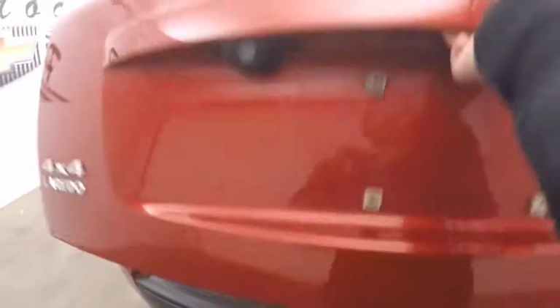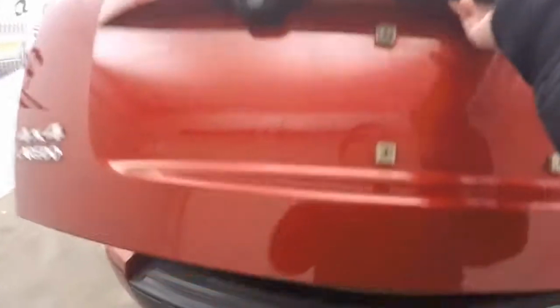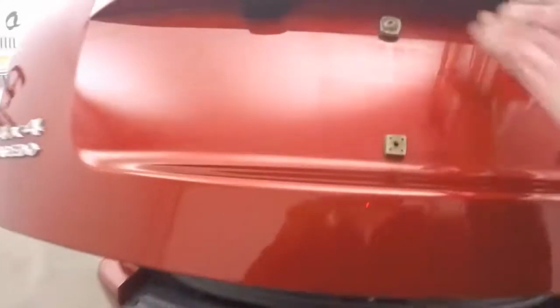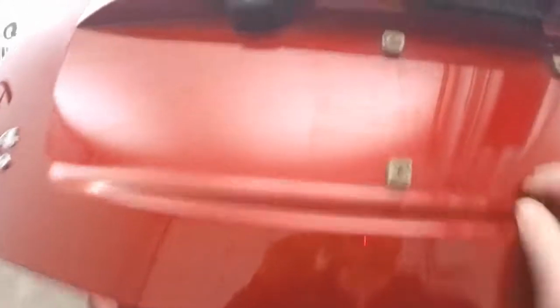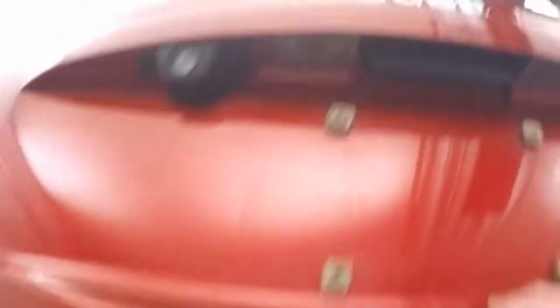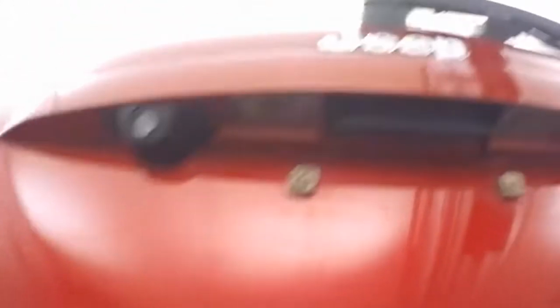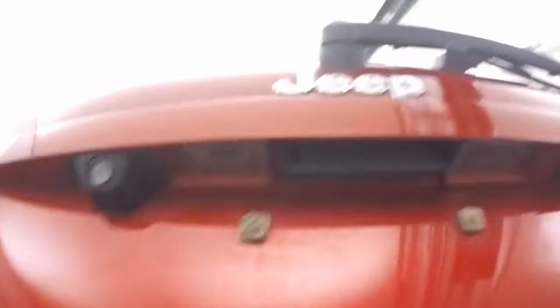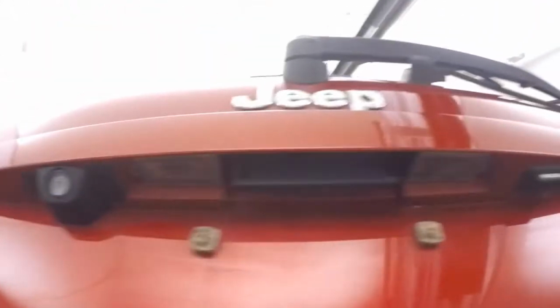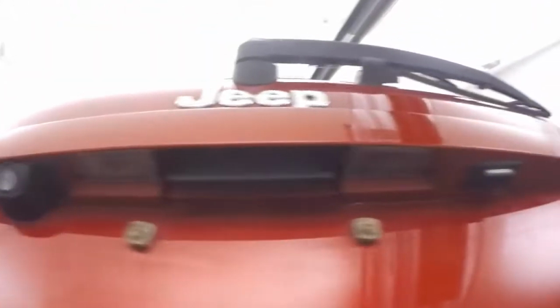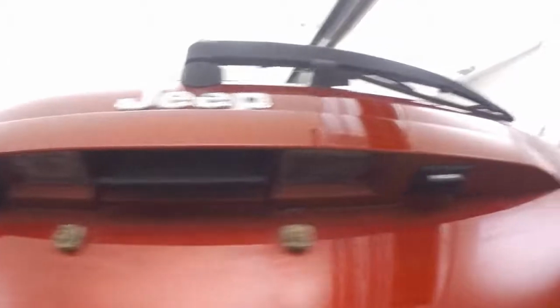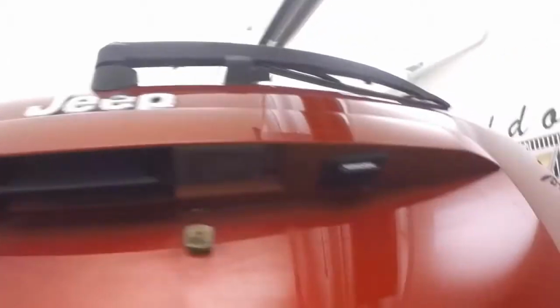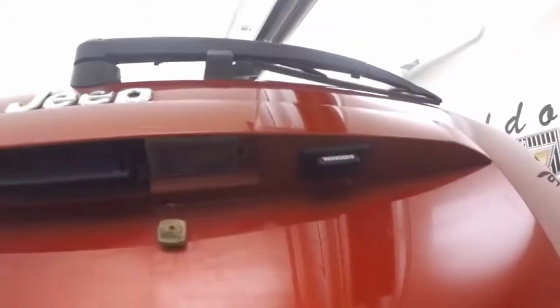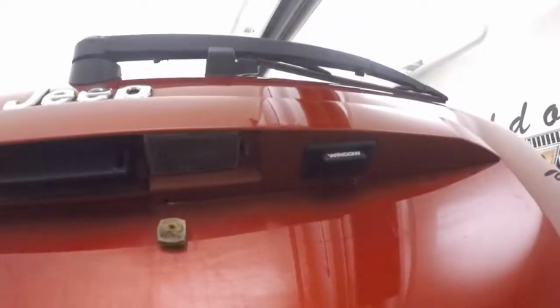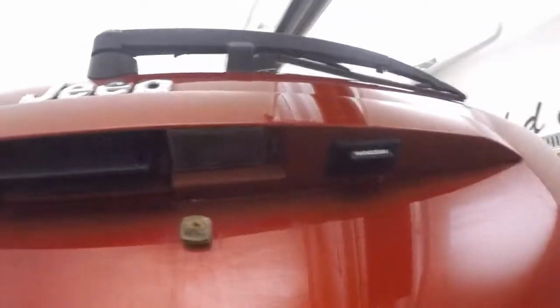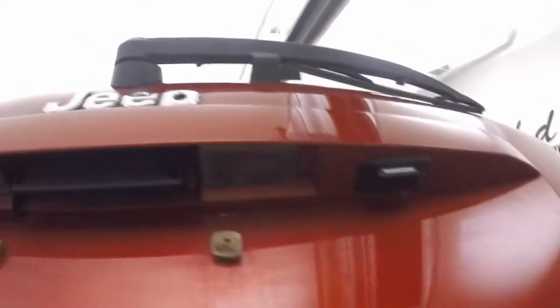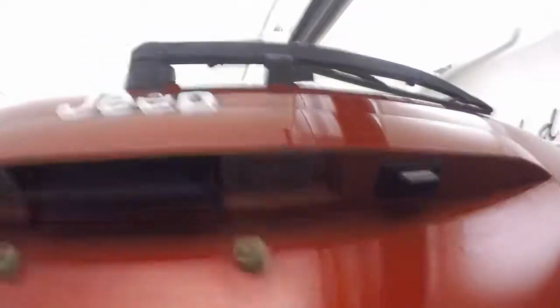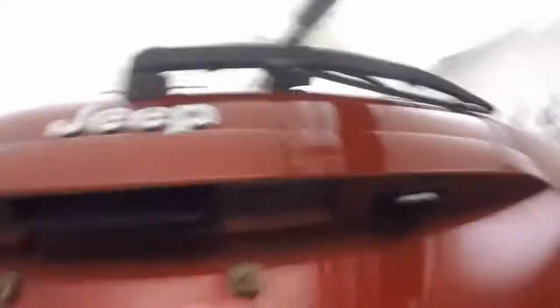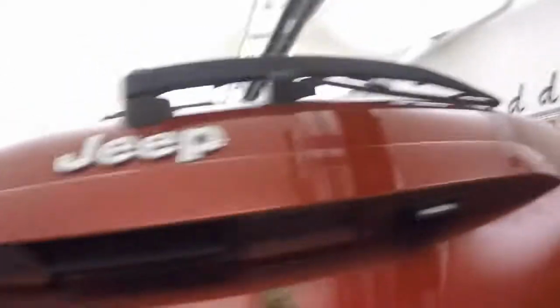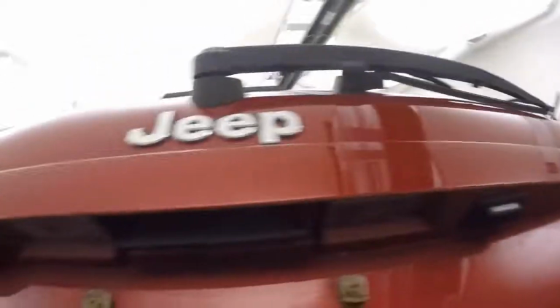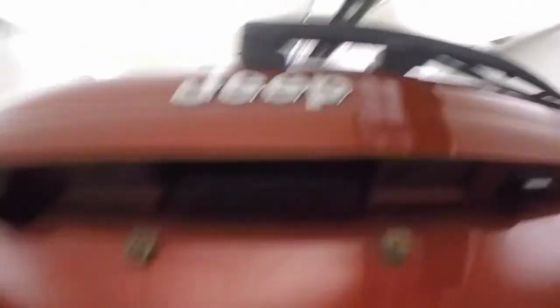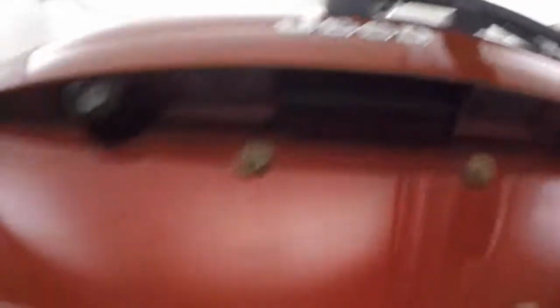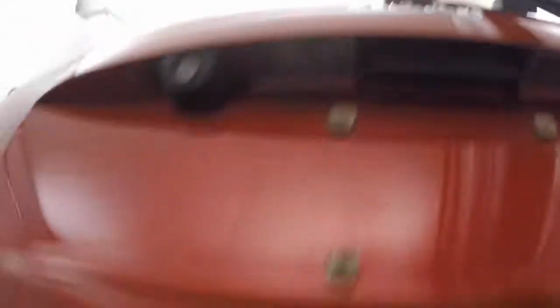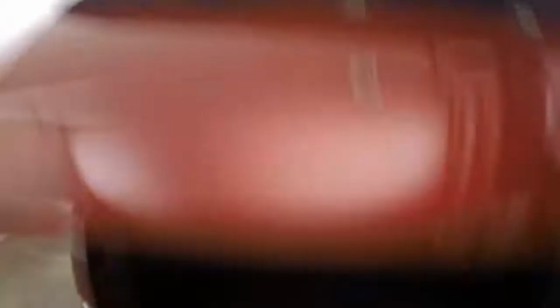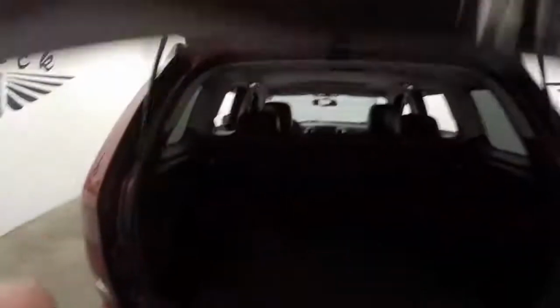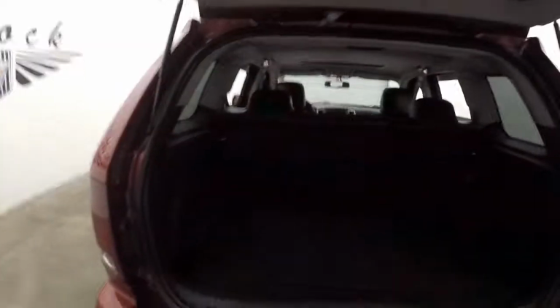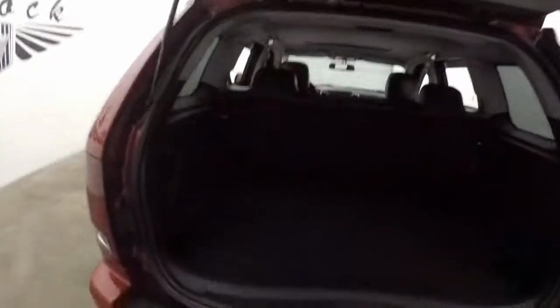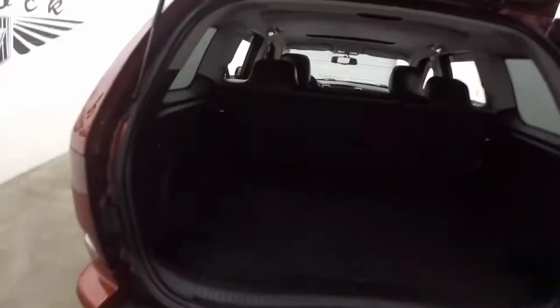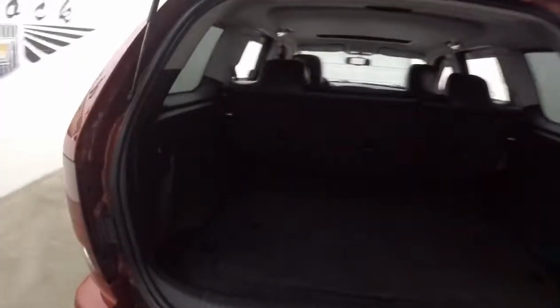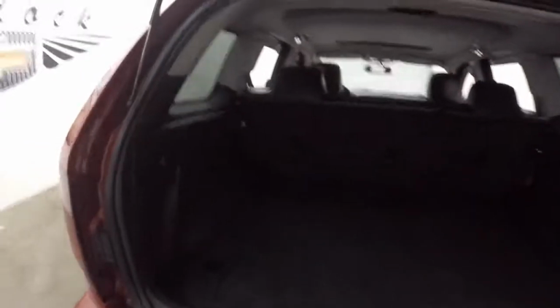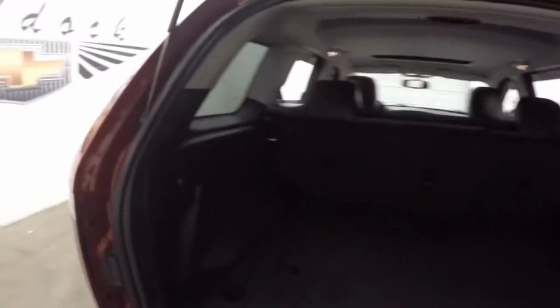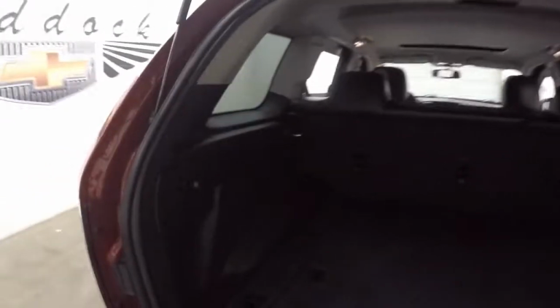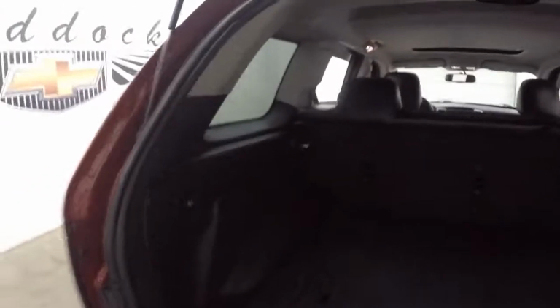You've got two options. You can either open the window — just the glass — or you can open the entire back door.